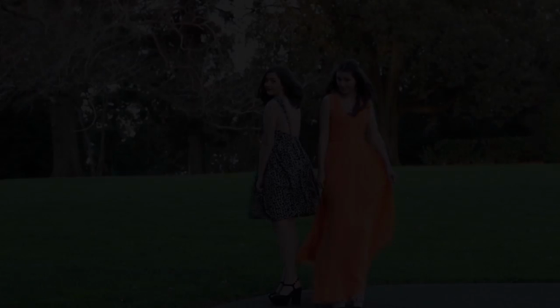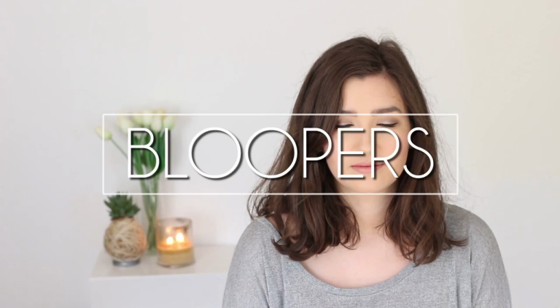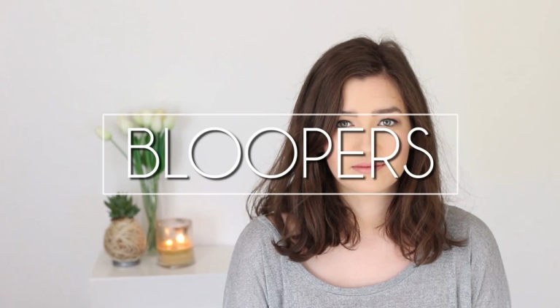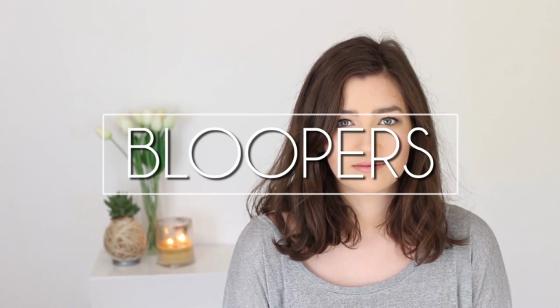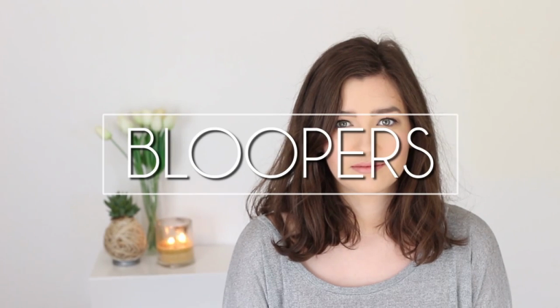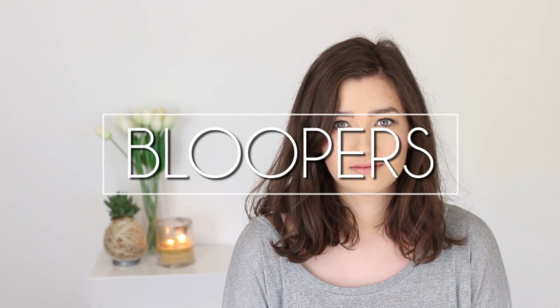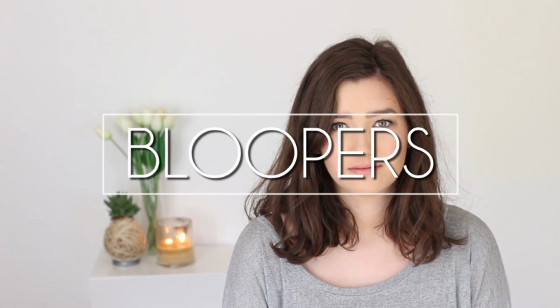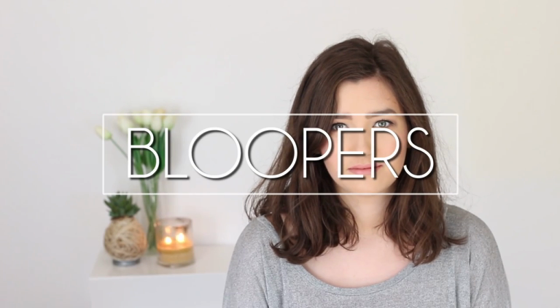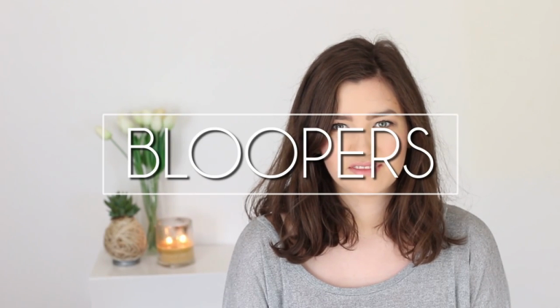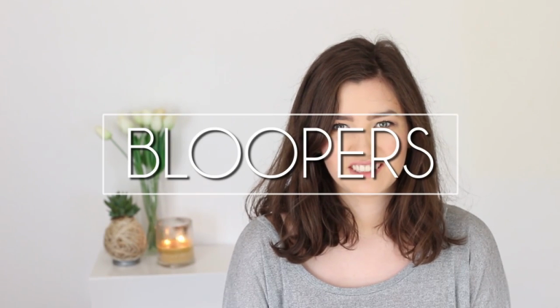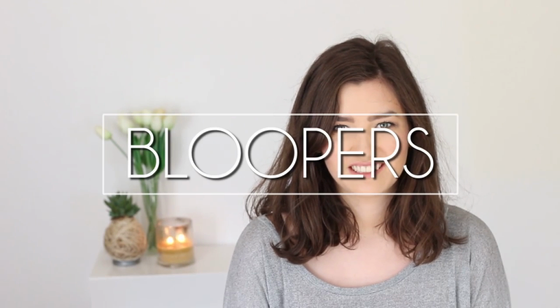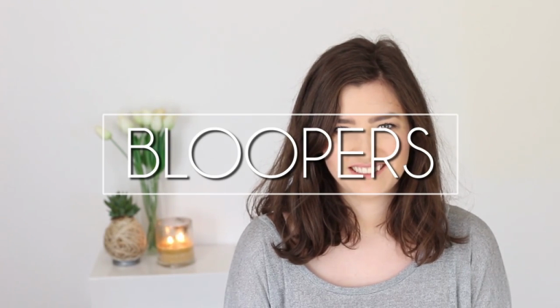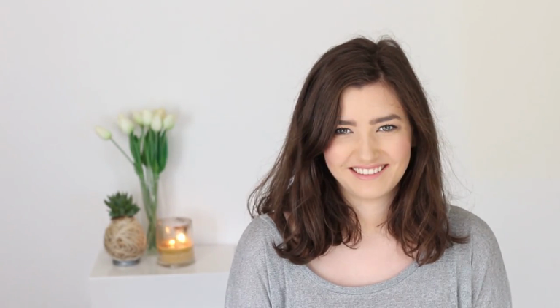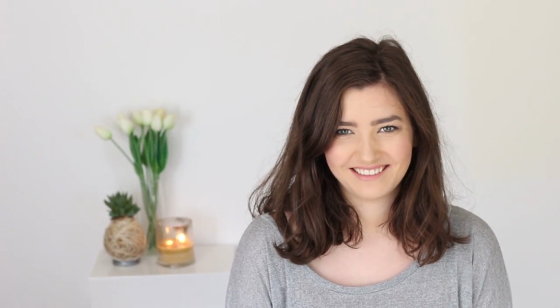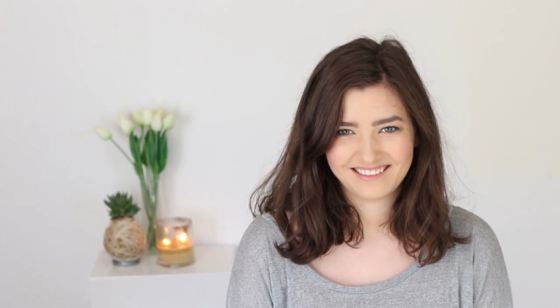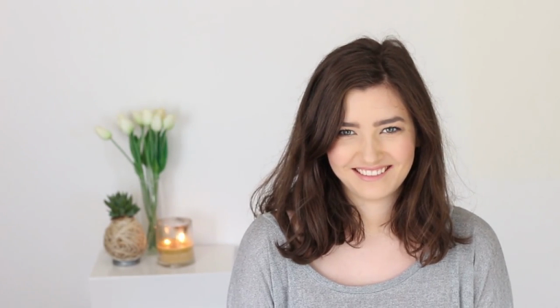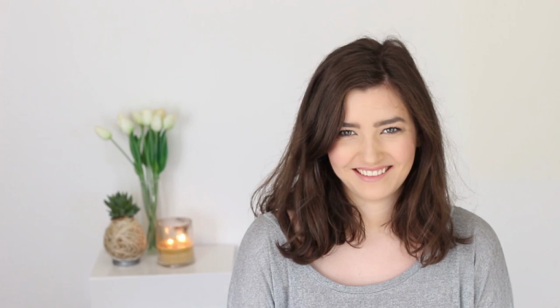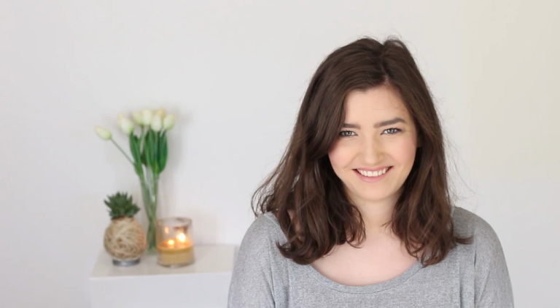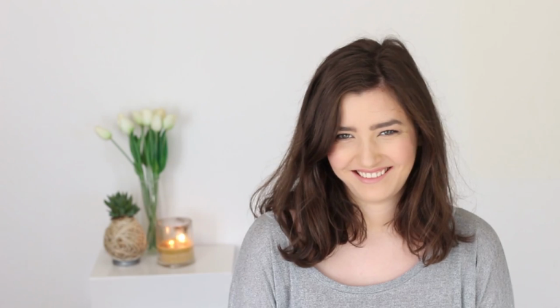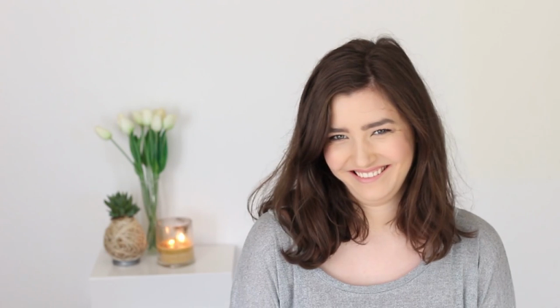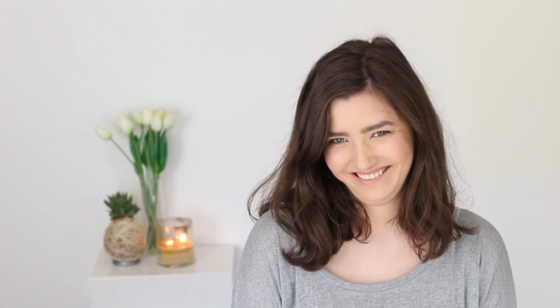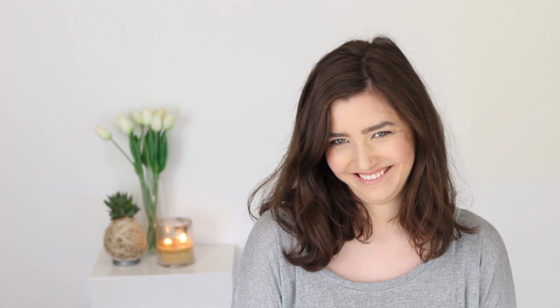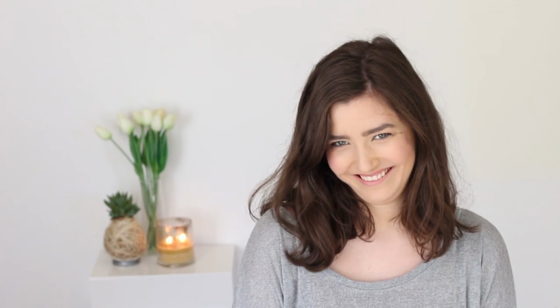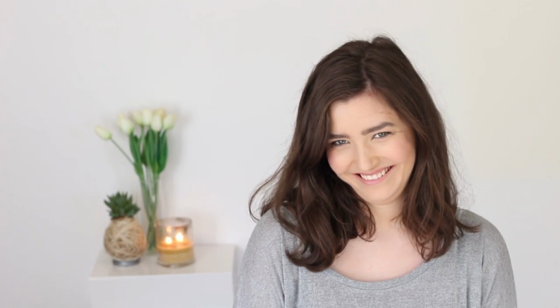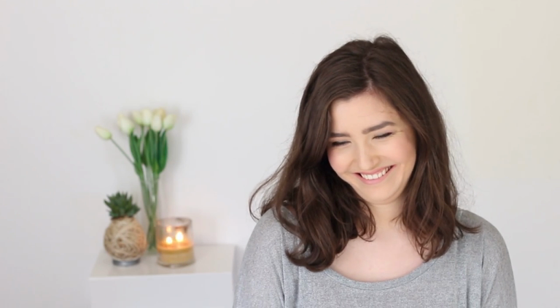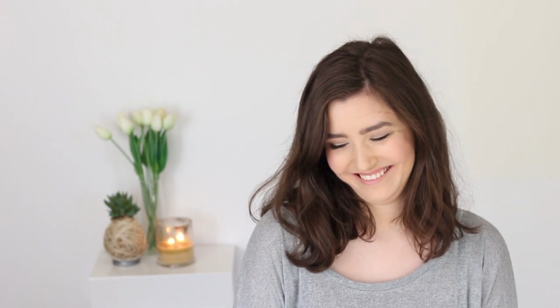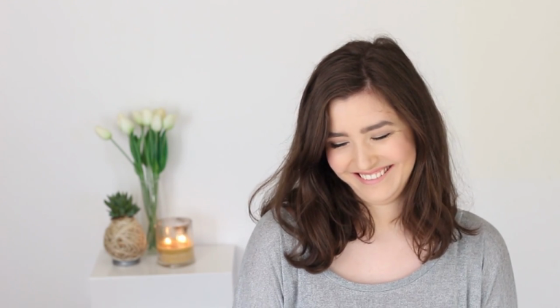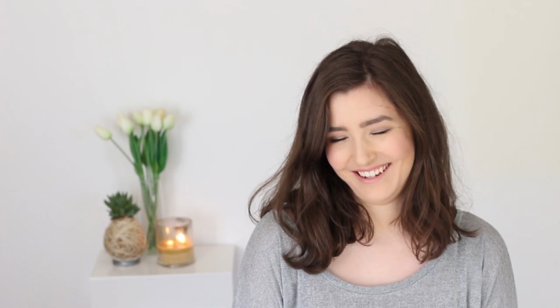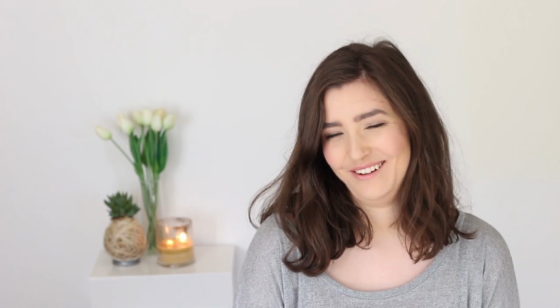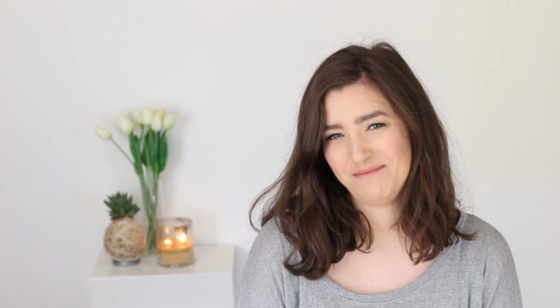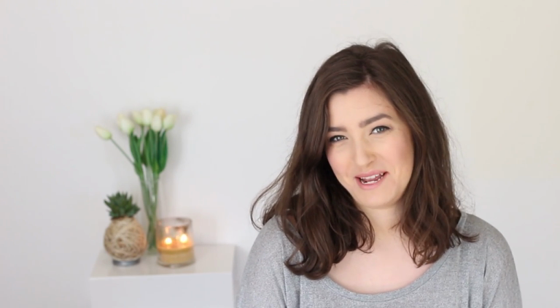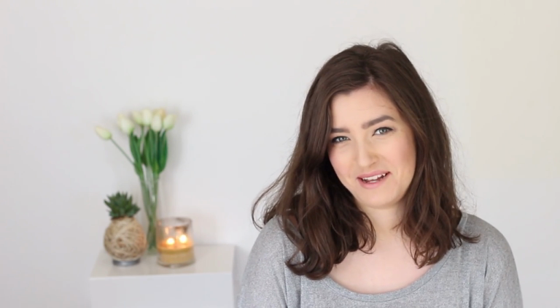You look so pretty! What did you do for your makeup? All the makeup!